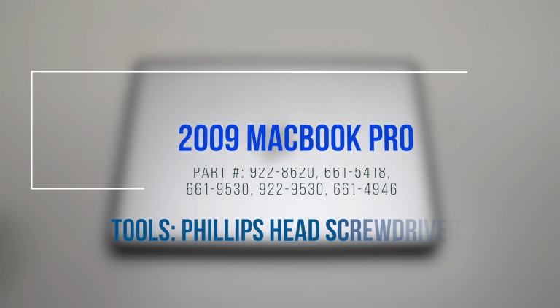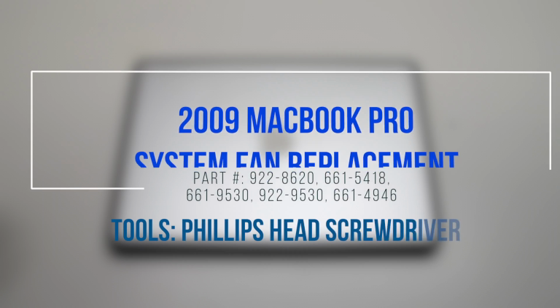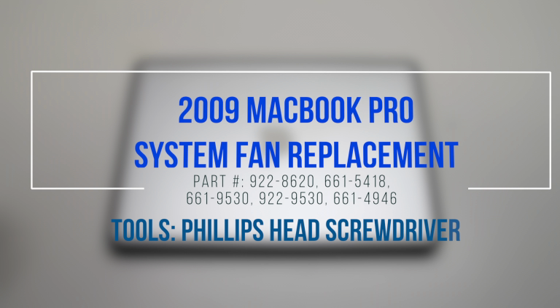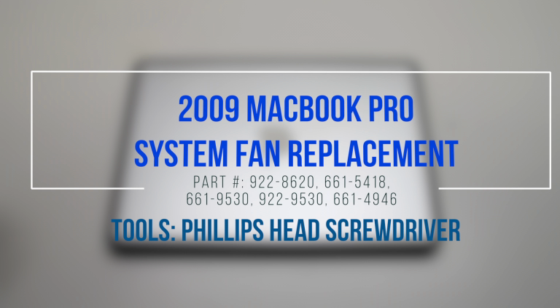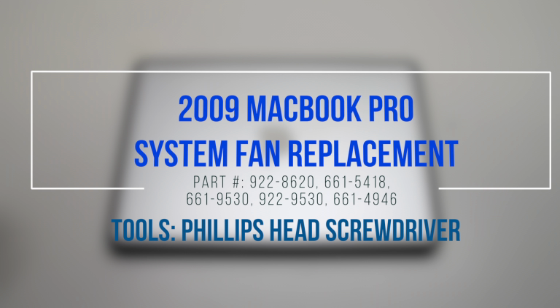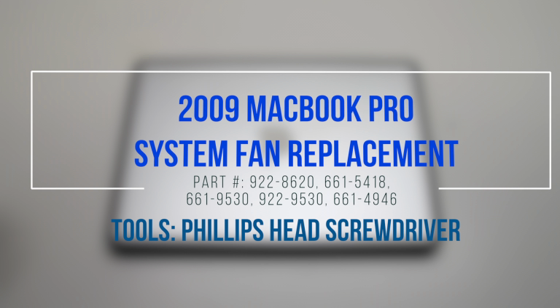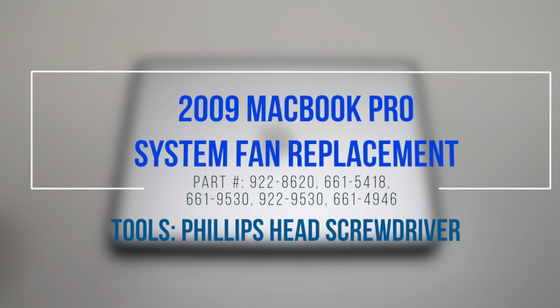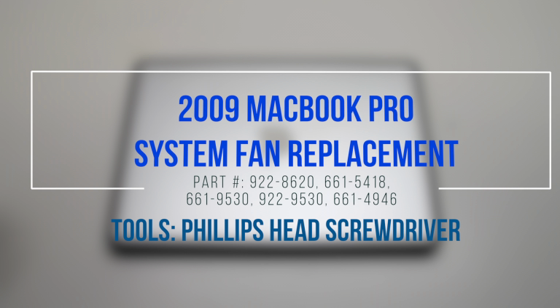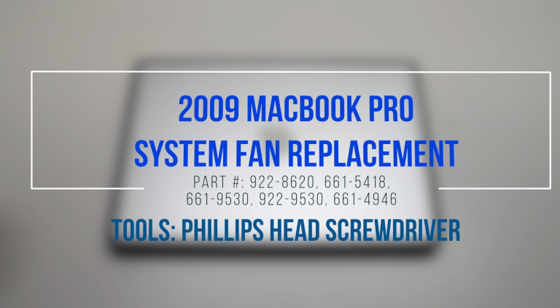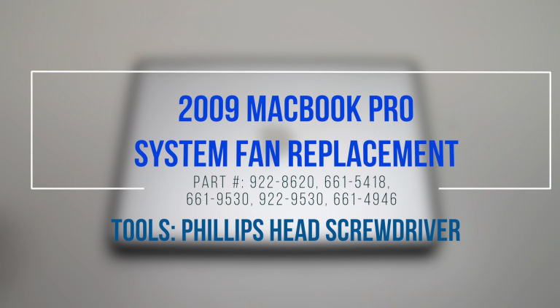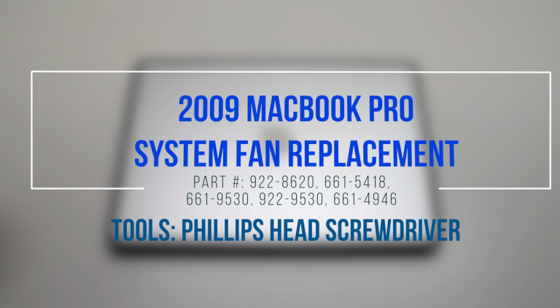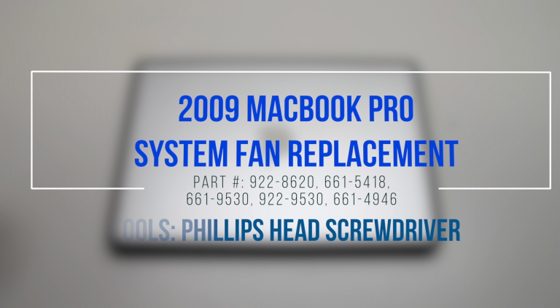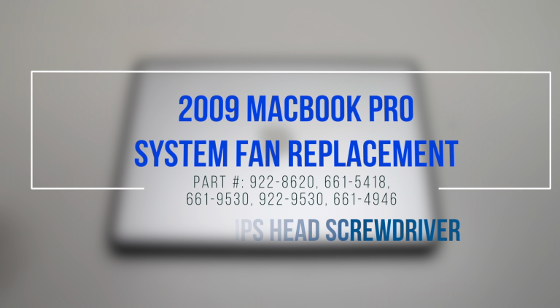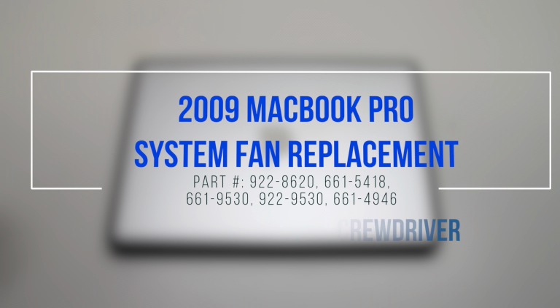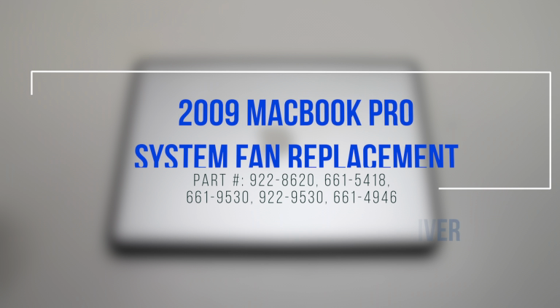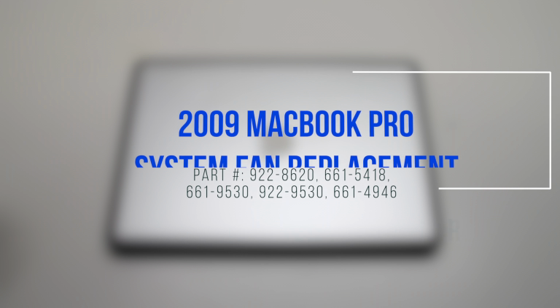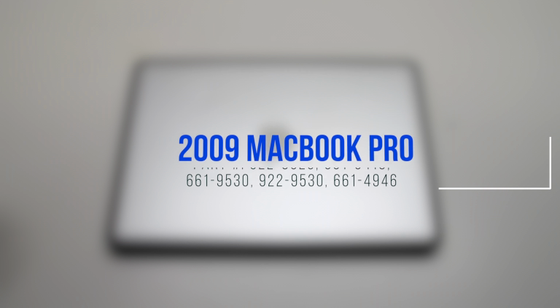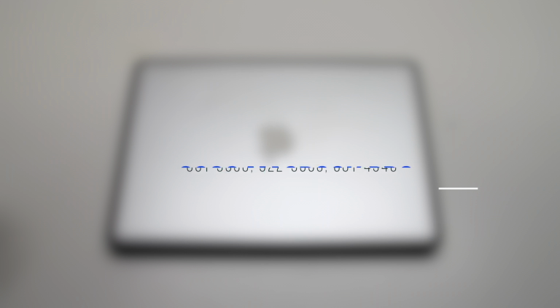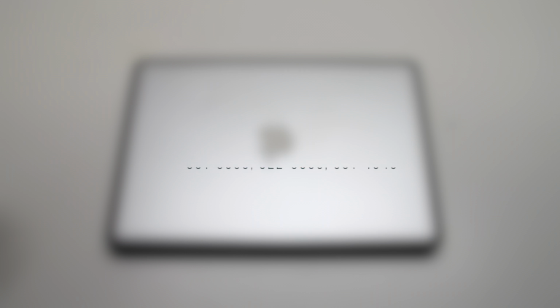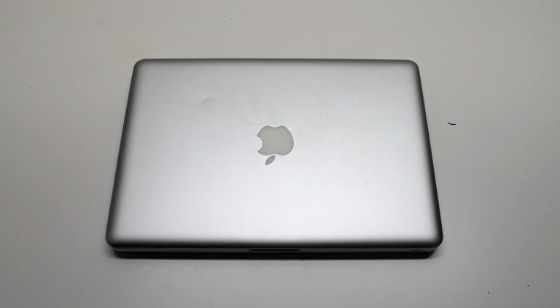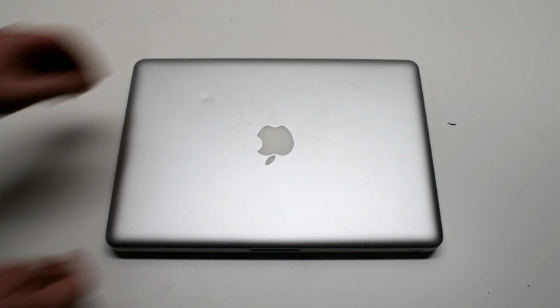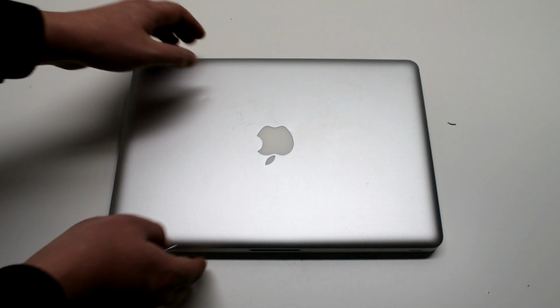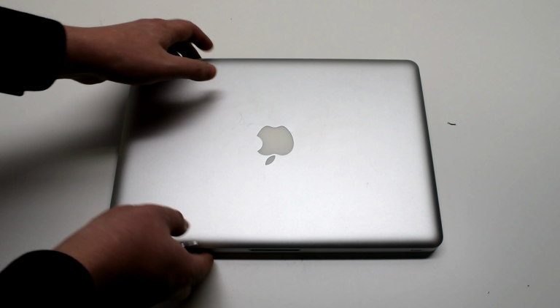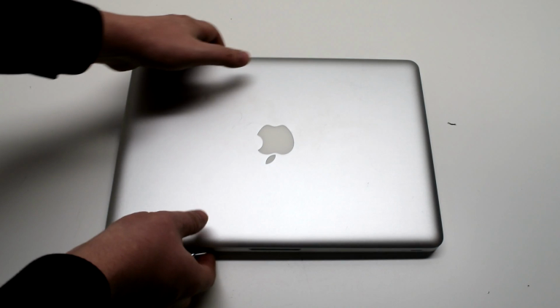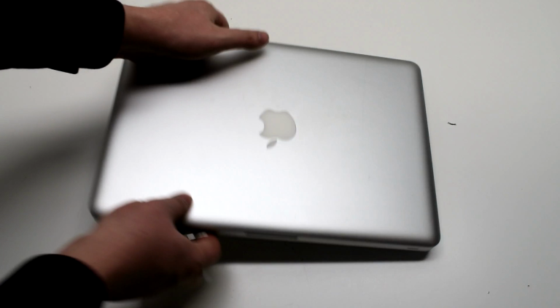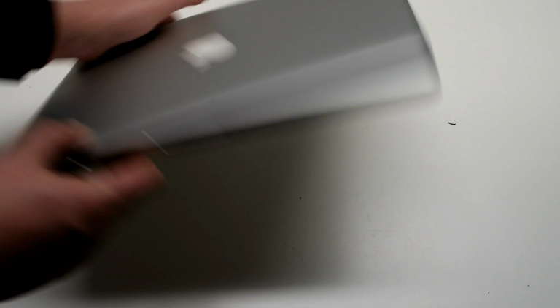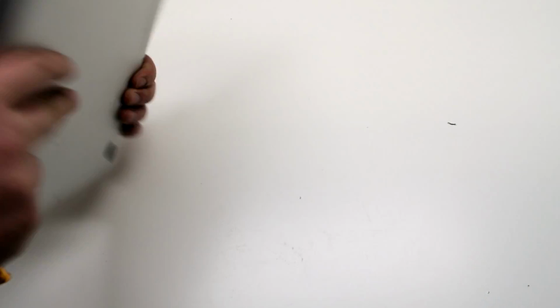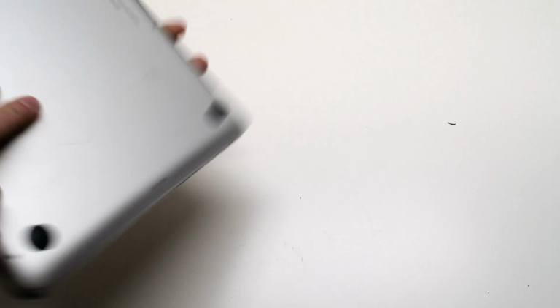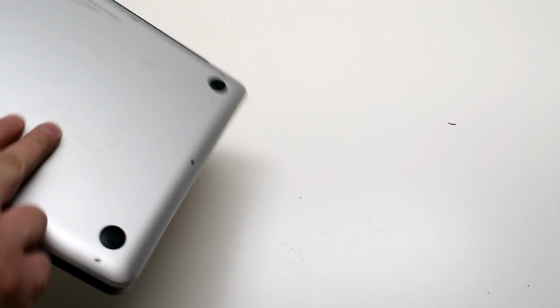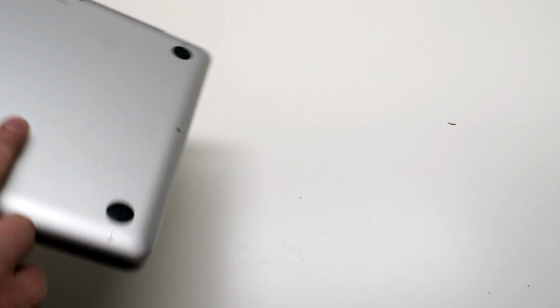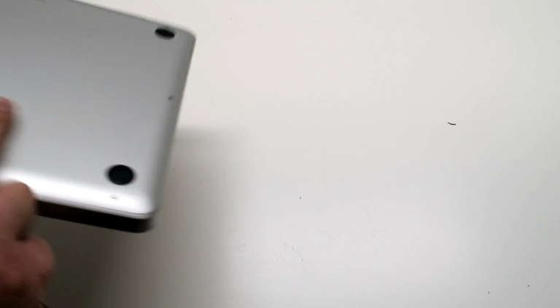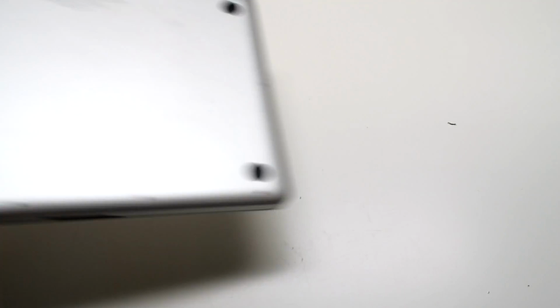2009 MacBook Pro system fan replacement. Start off by shutting down your MacBook and flipping it over.